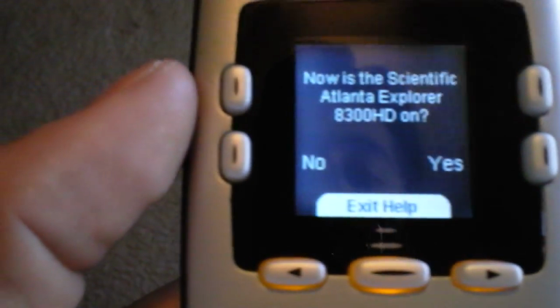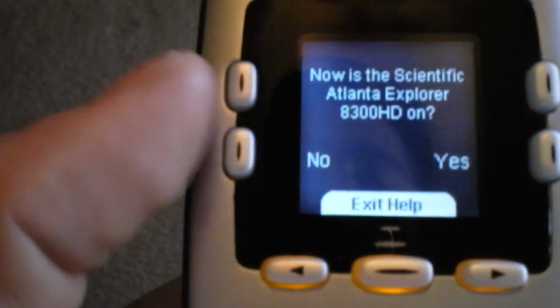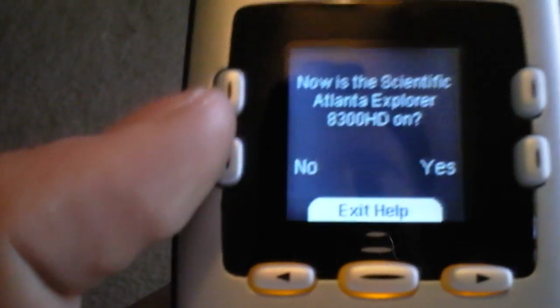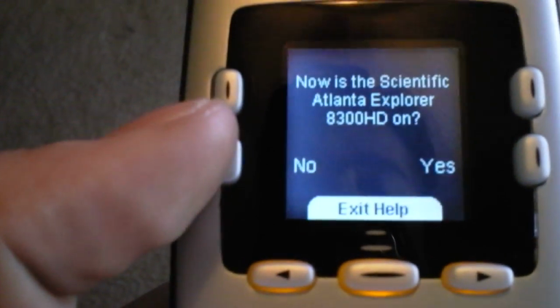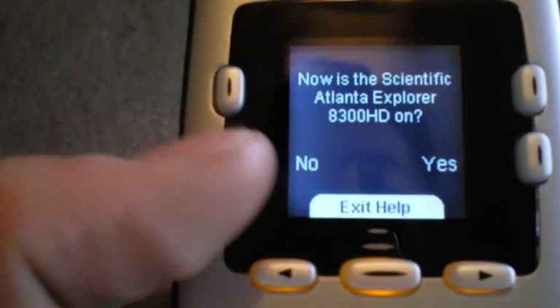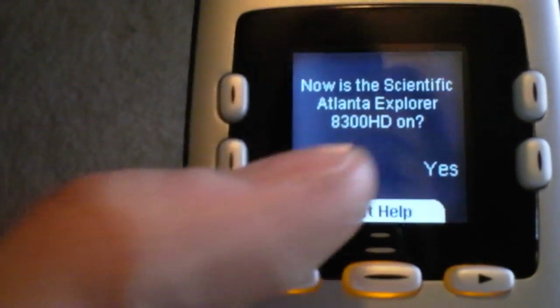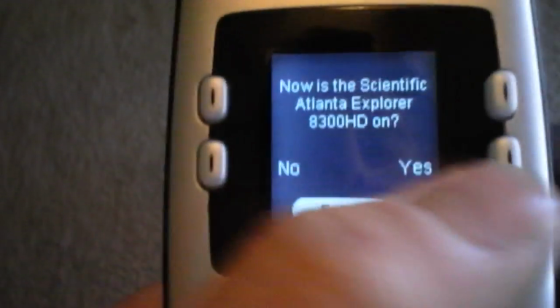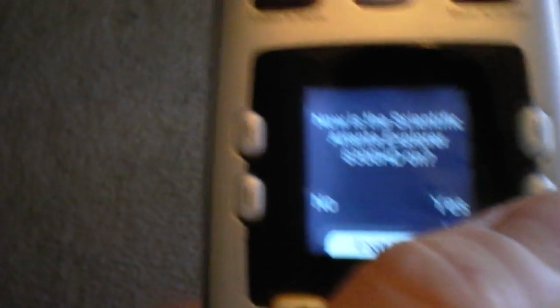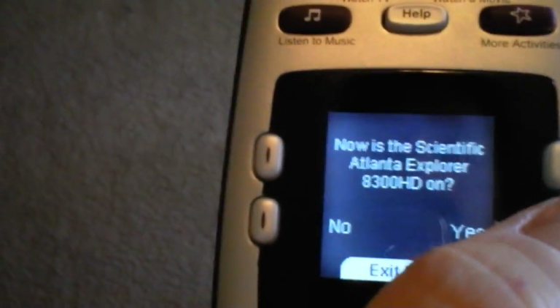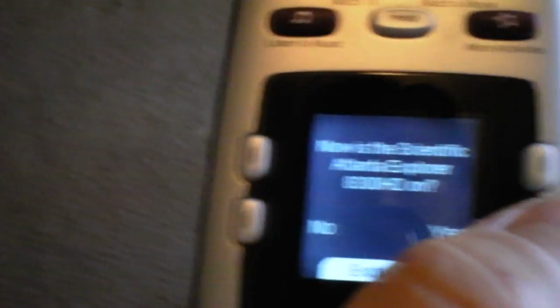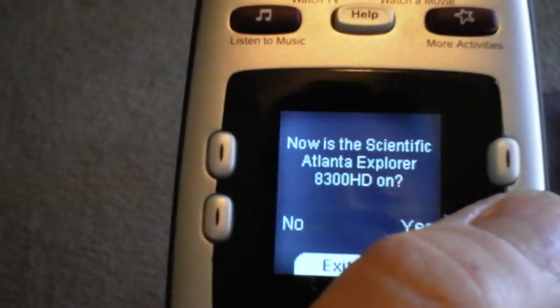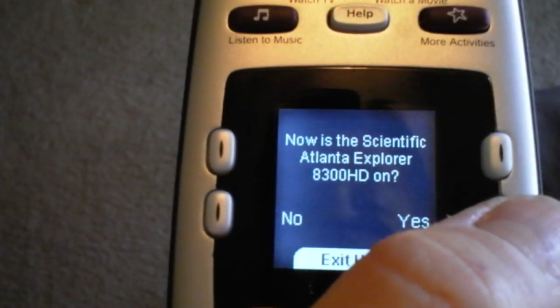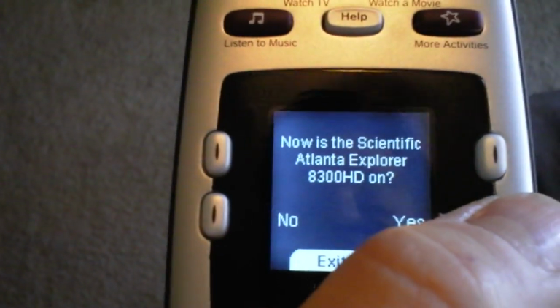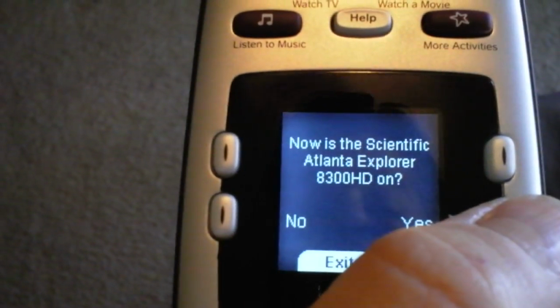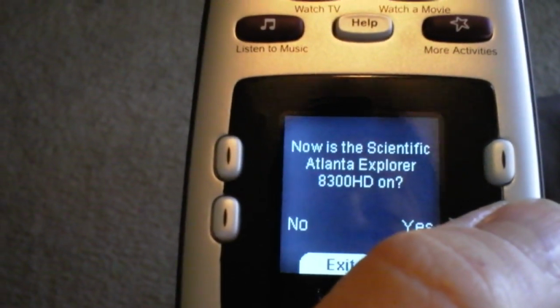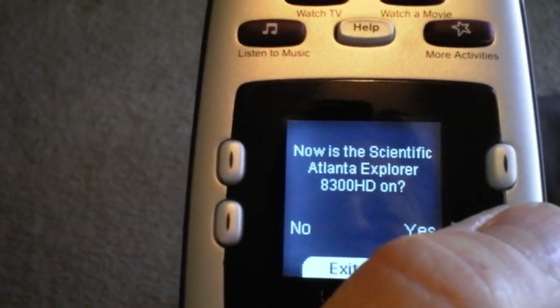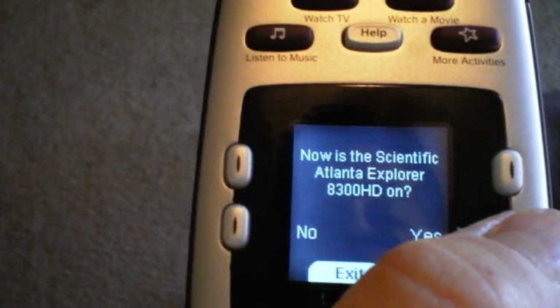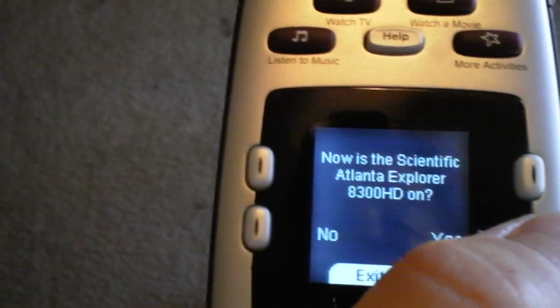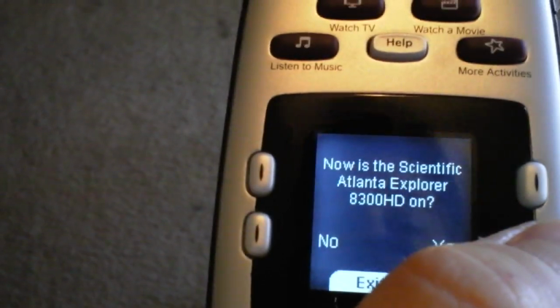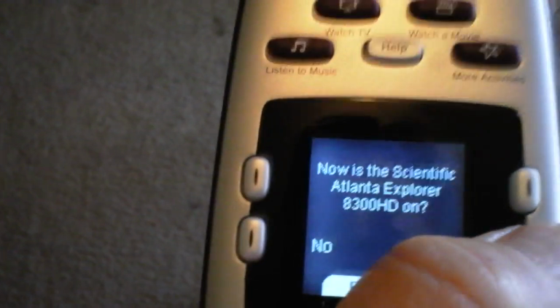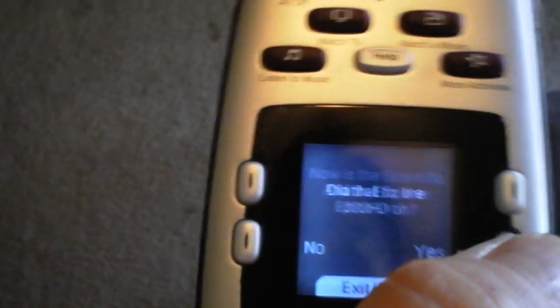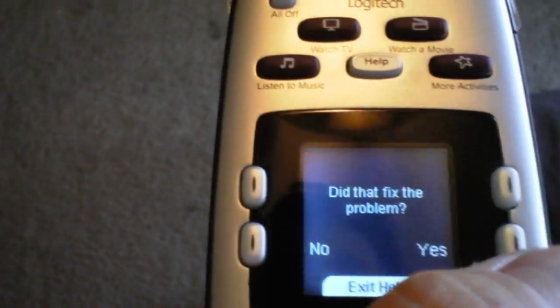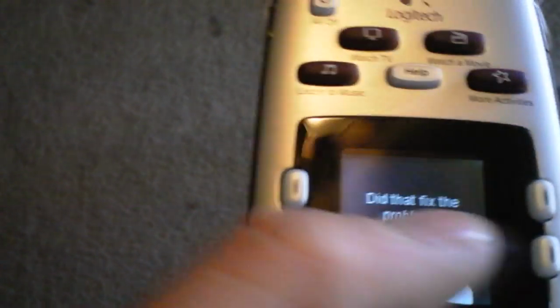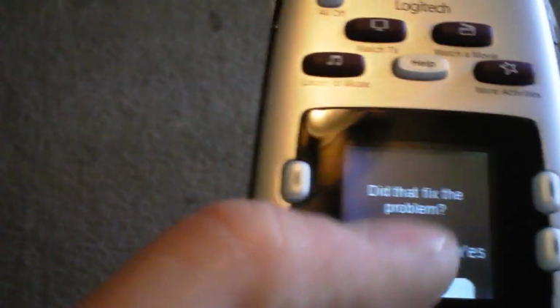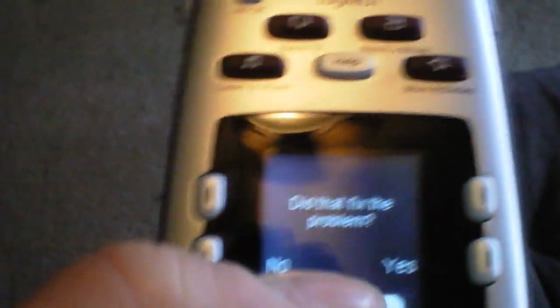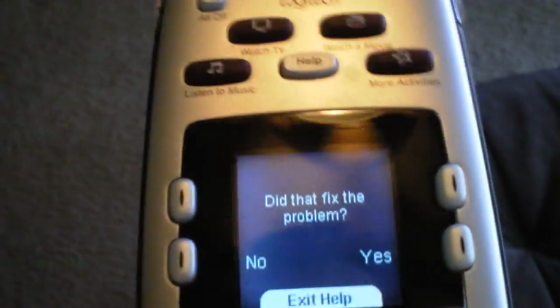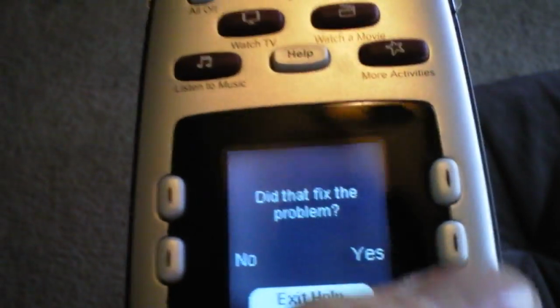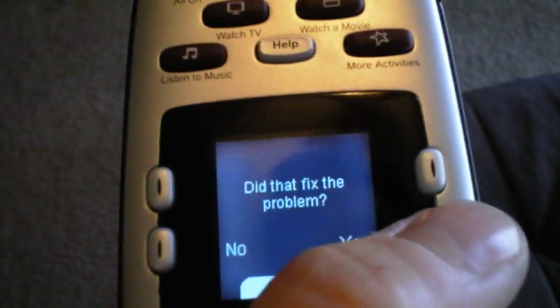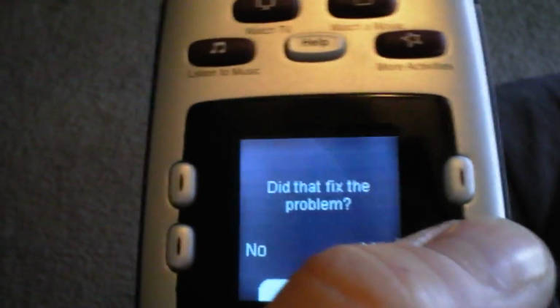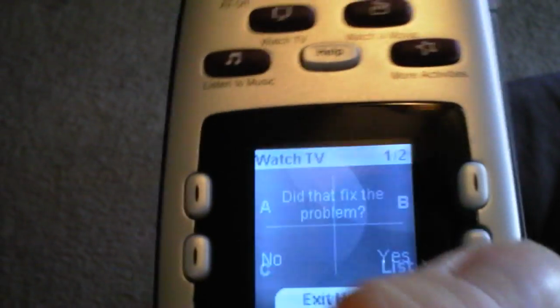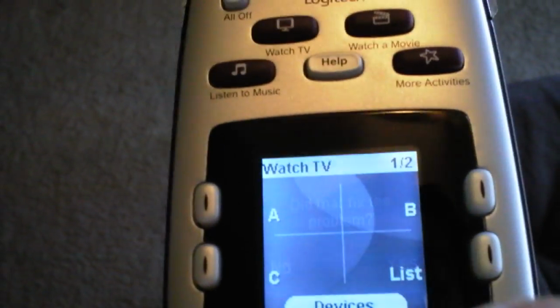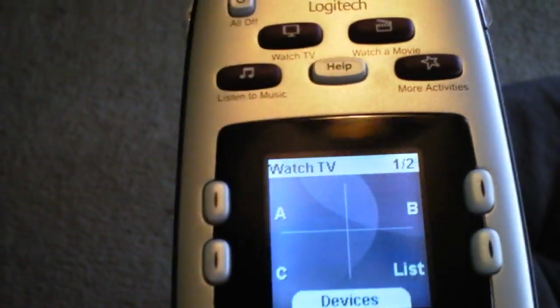Is it on now? Click yes. Did that fix the problem? Yes.